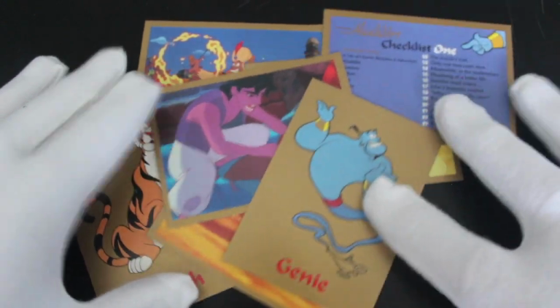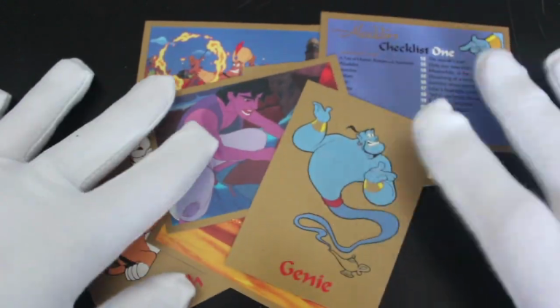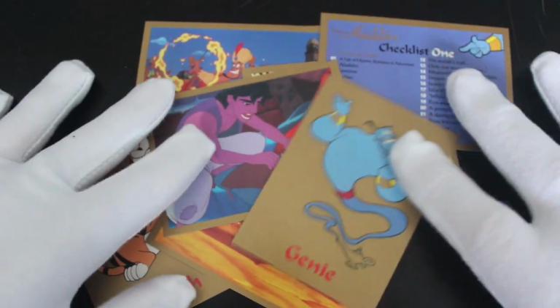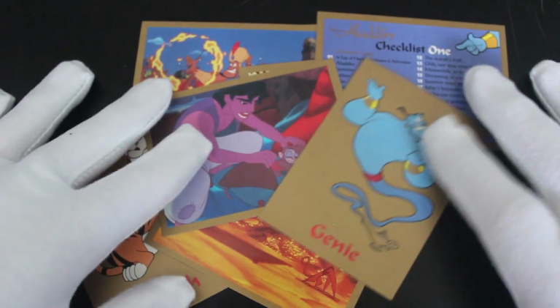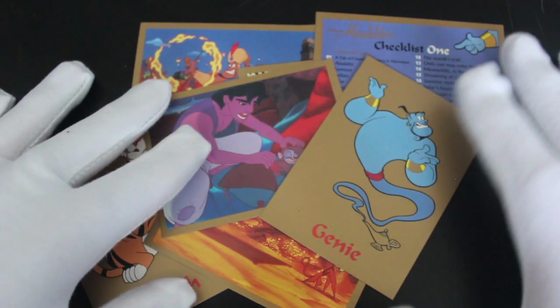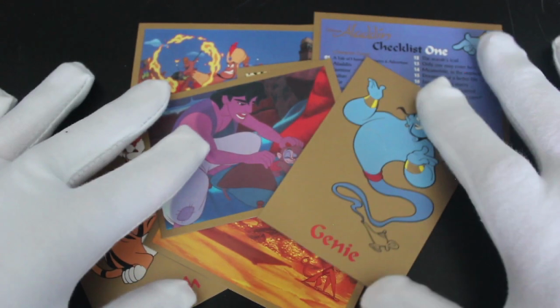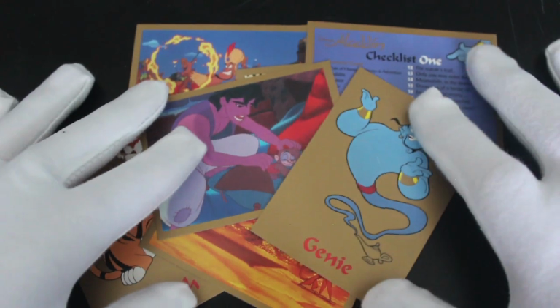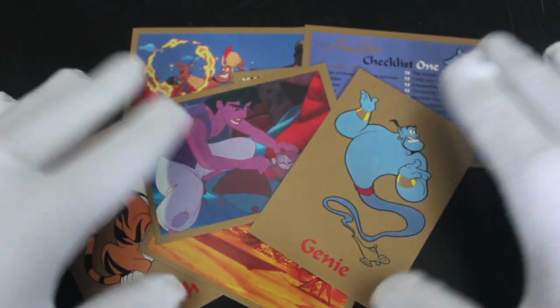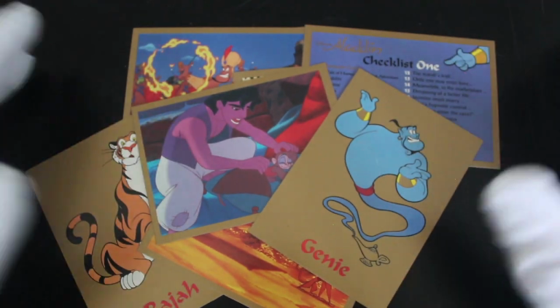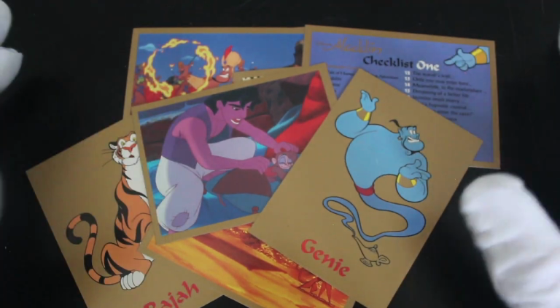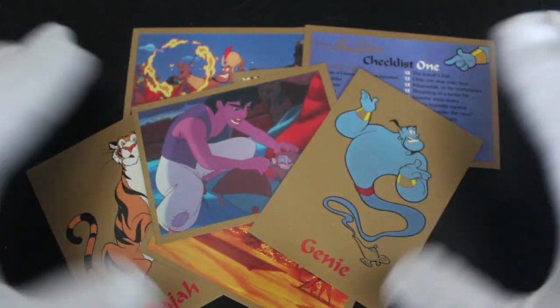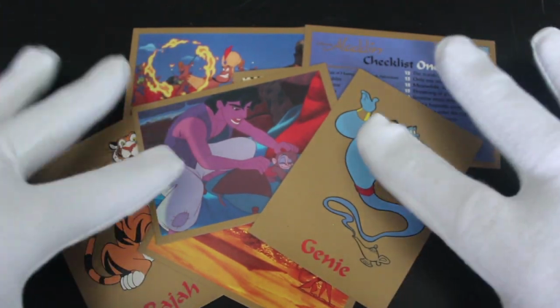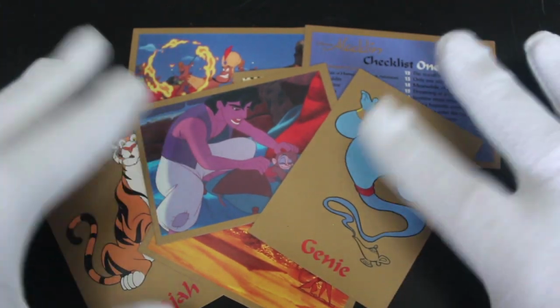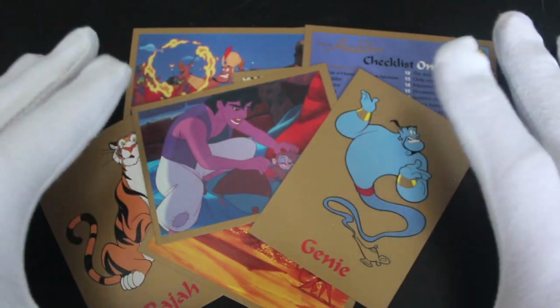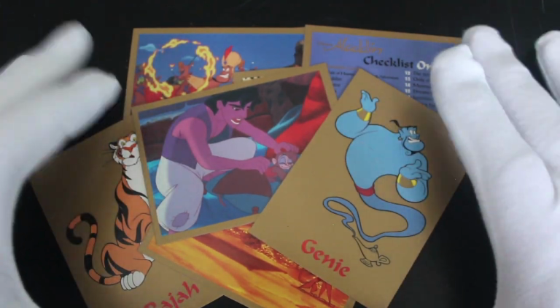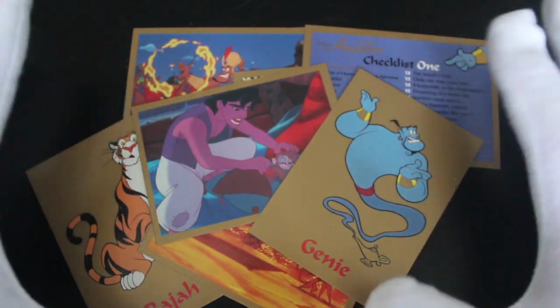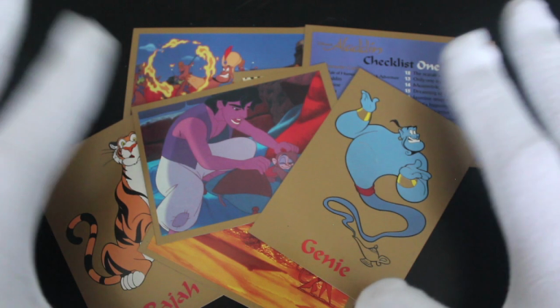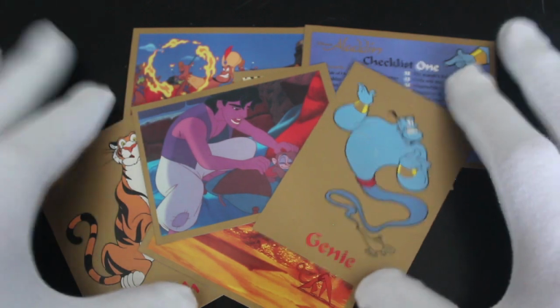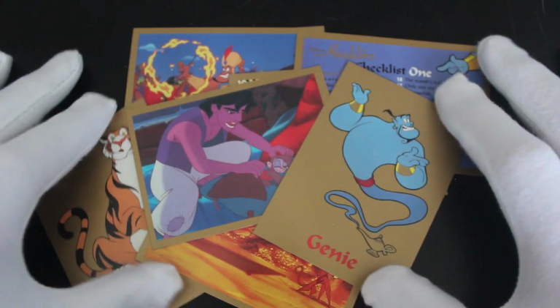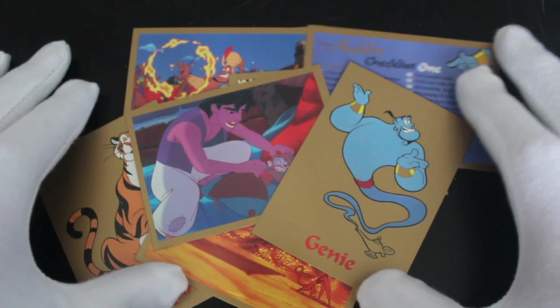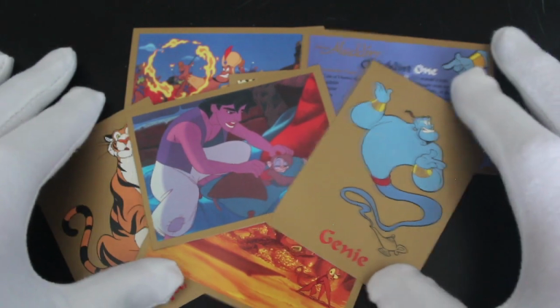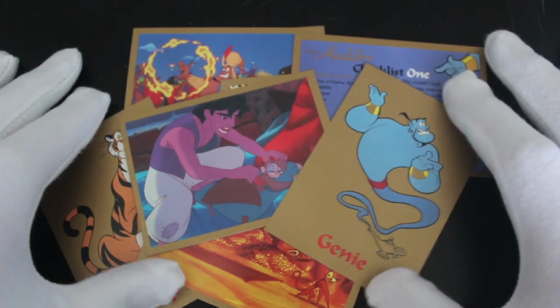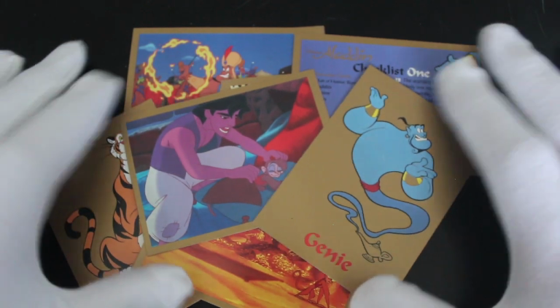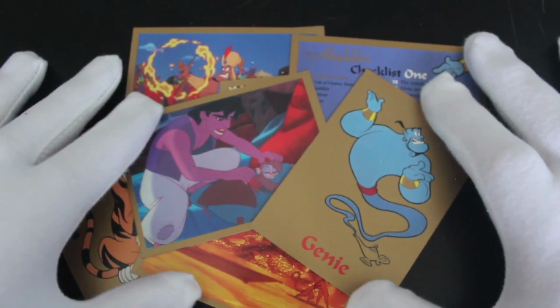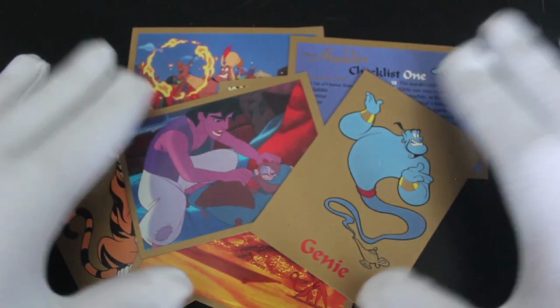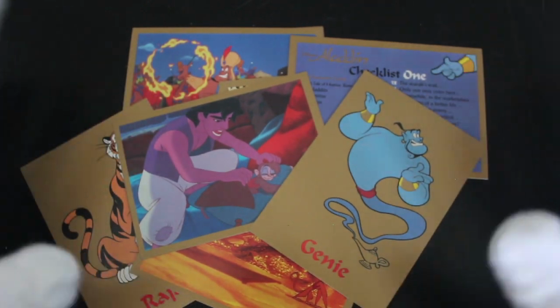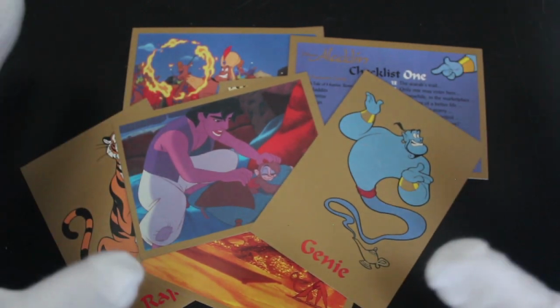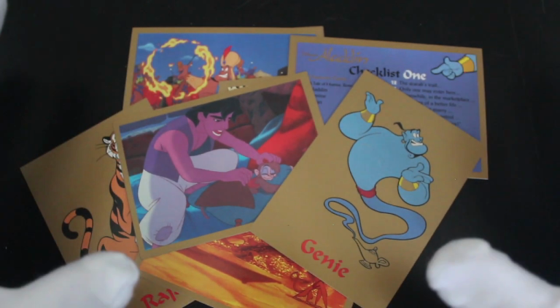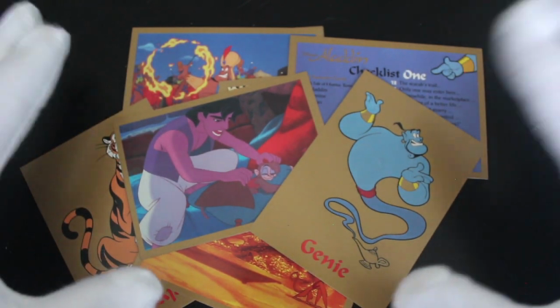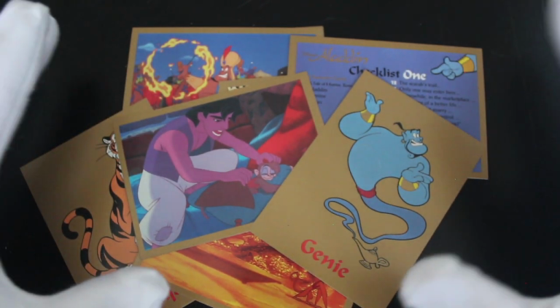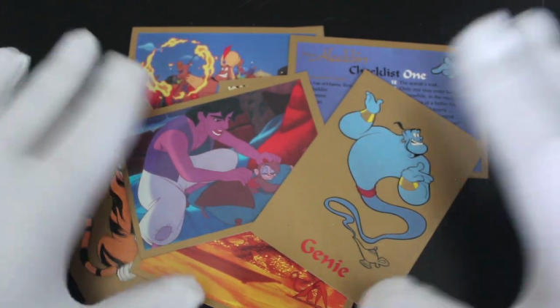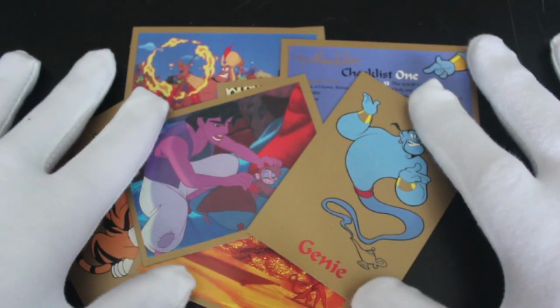Well, if you like Aladdin, you'll love this set. They're nice and bright cards, aren't they? I love the gold as well — that's a nice touch.